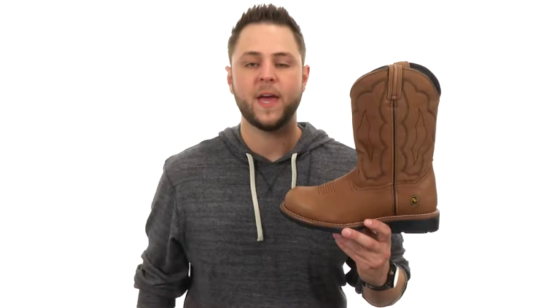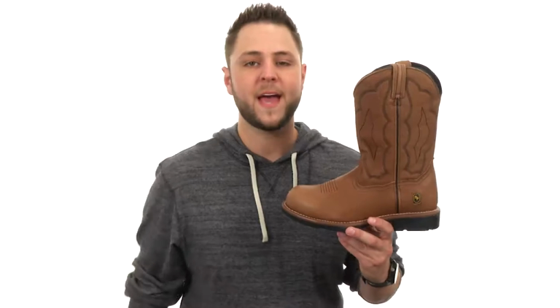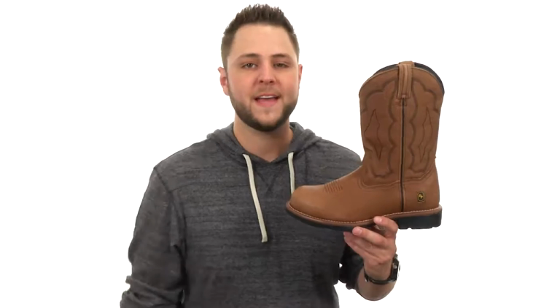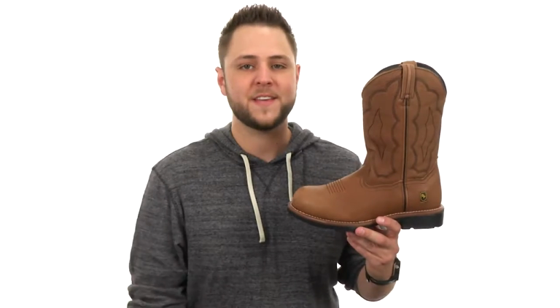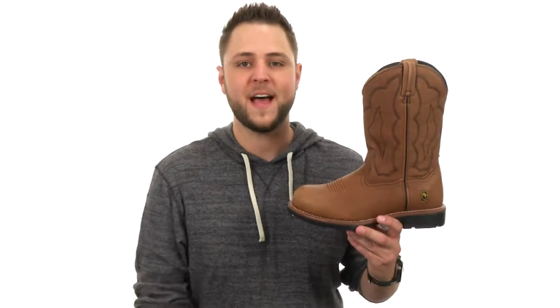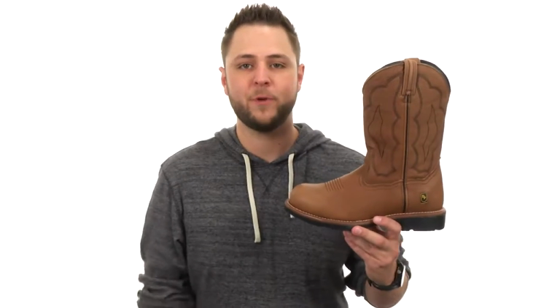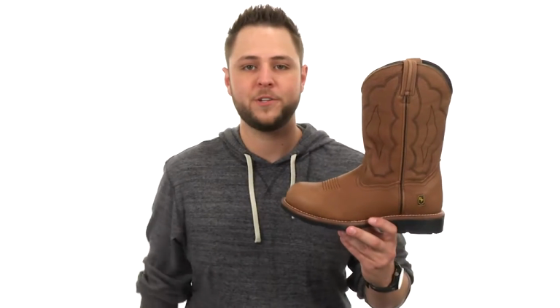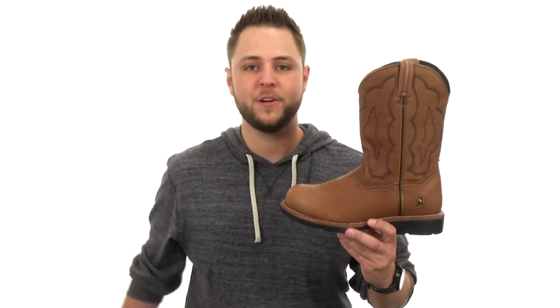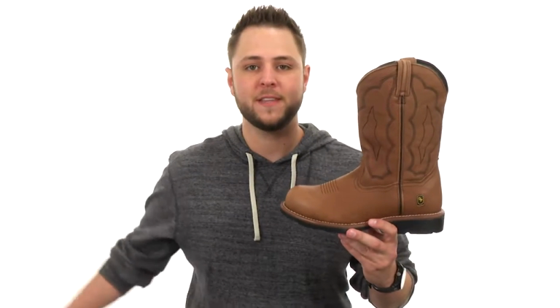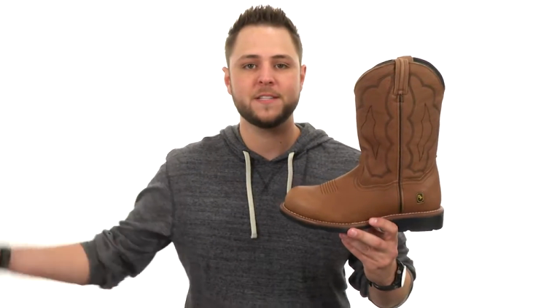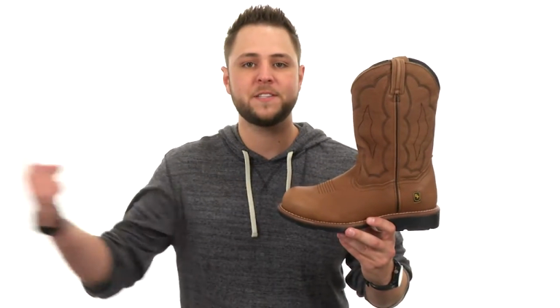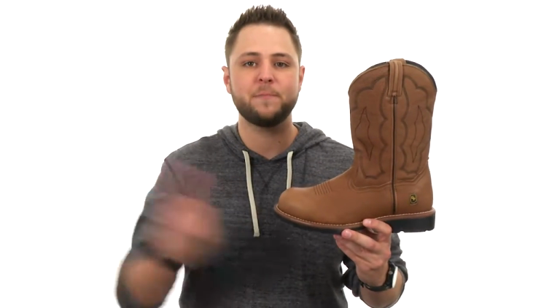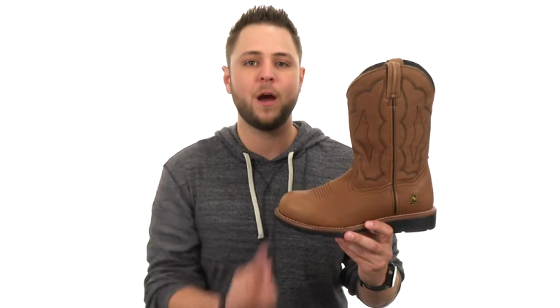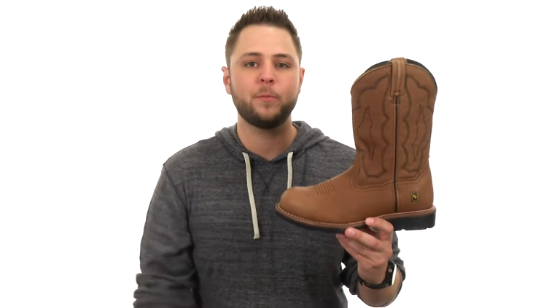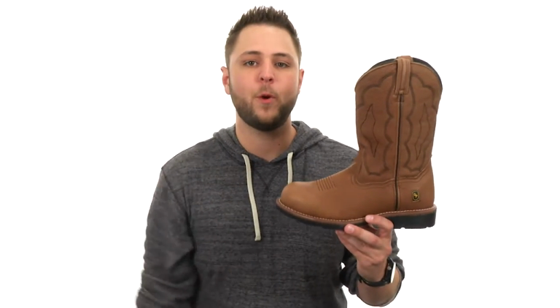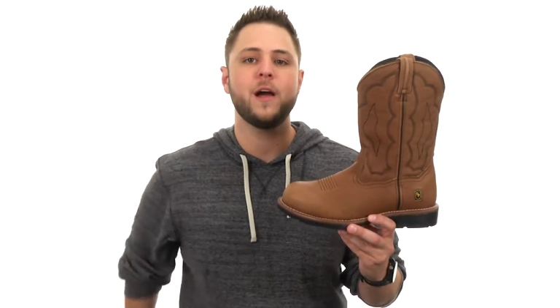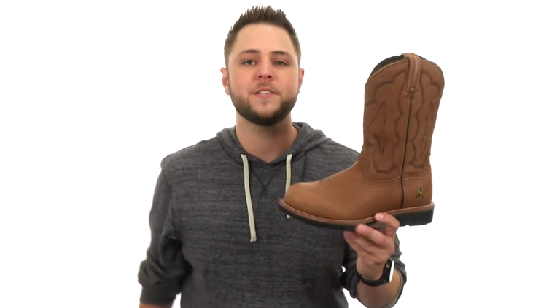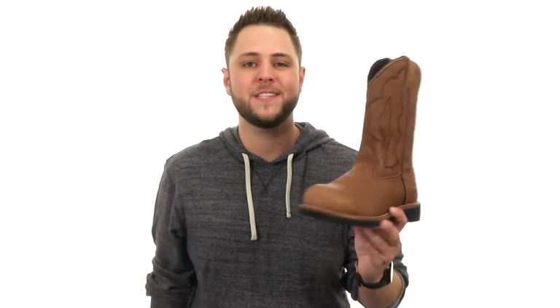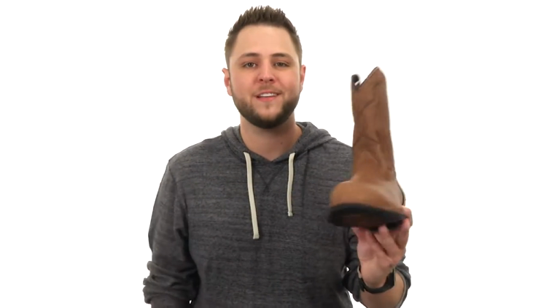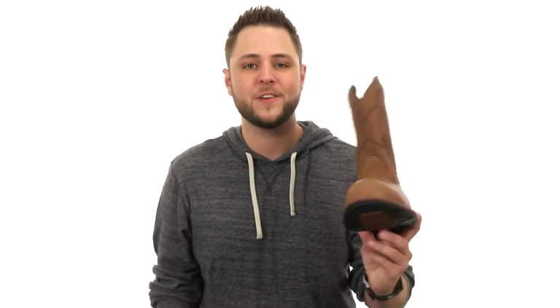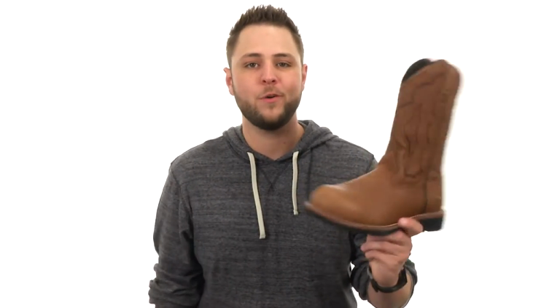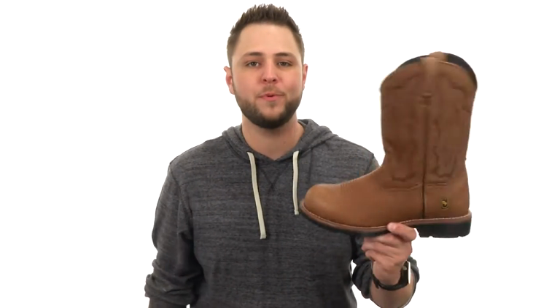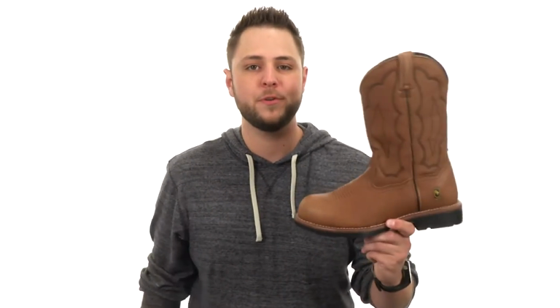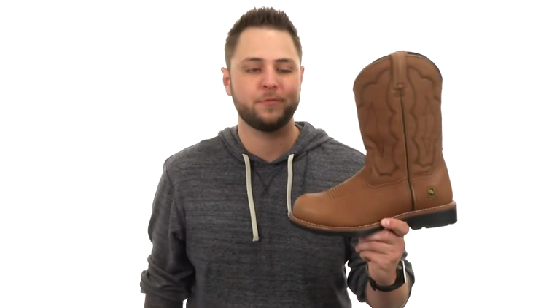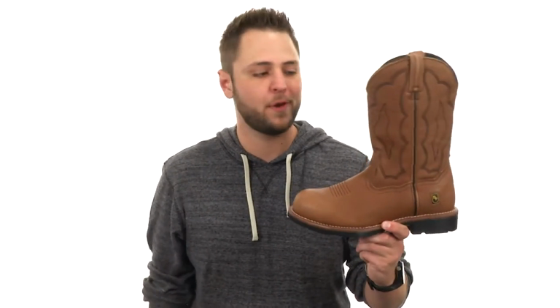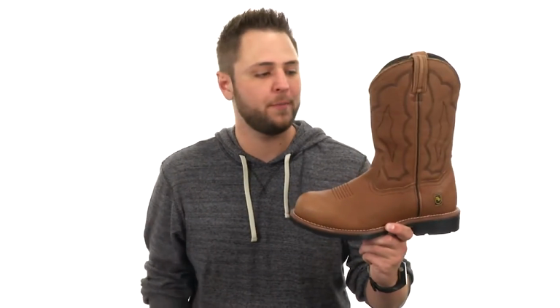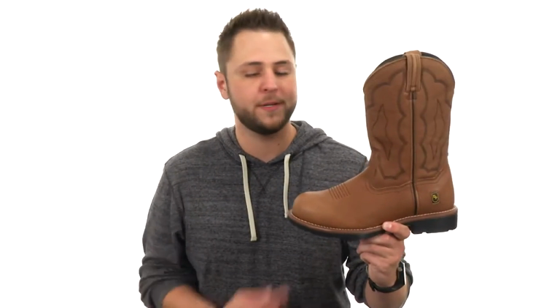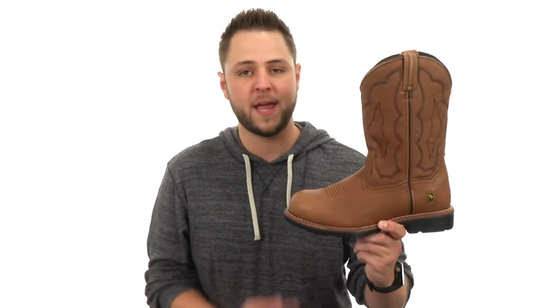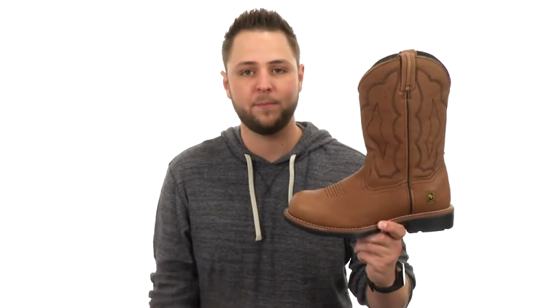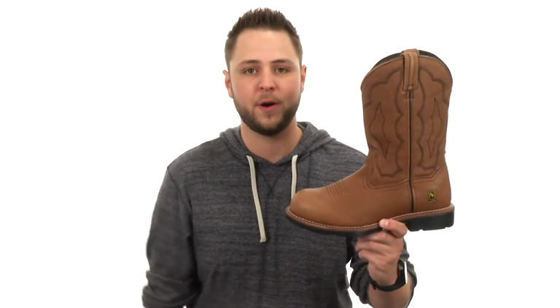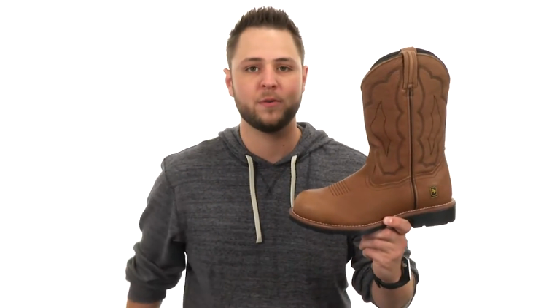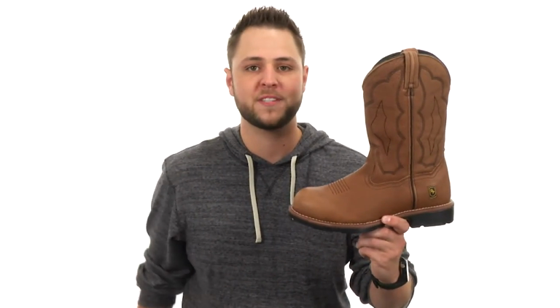Hey guys, I'm Richard, and this is the Barbed Wire Steel Toe Boot from Dan Post.